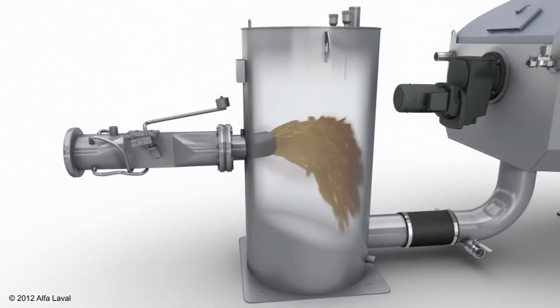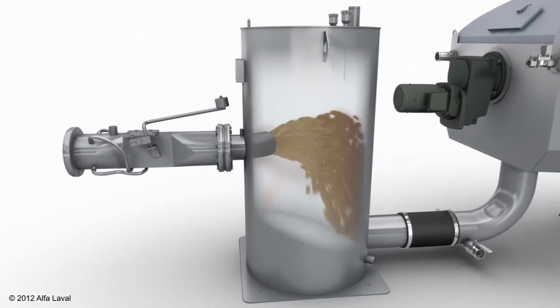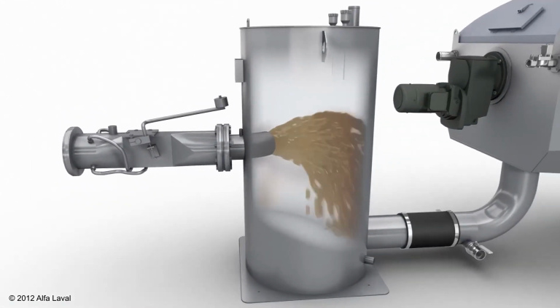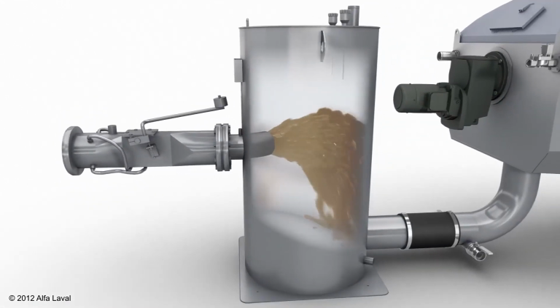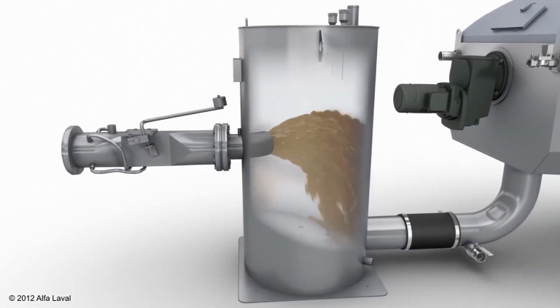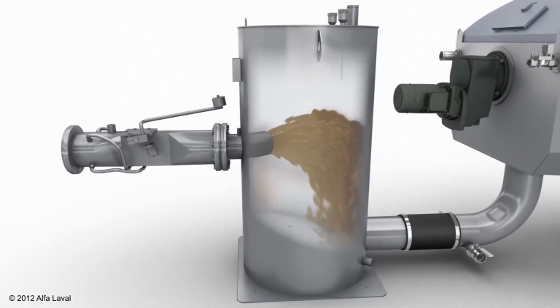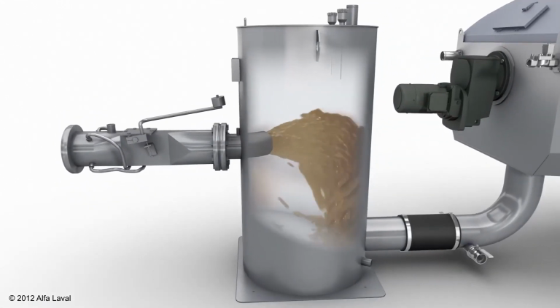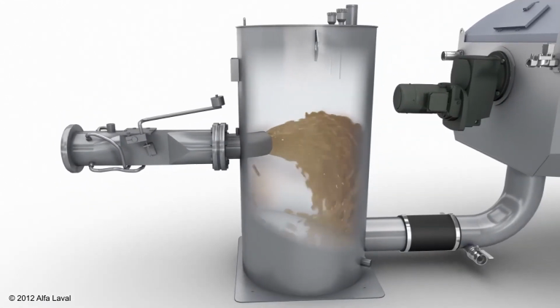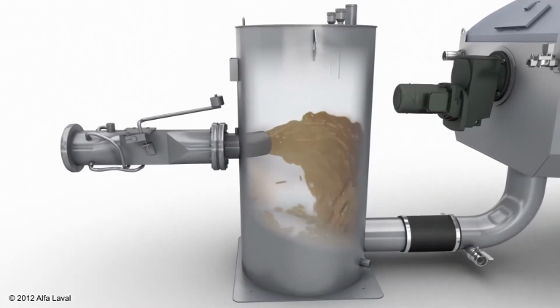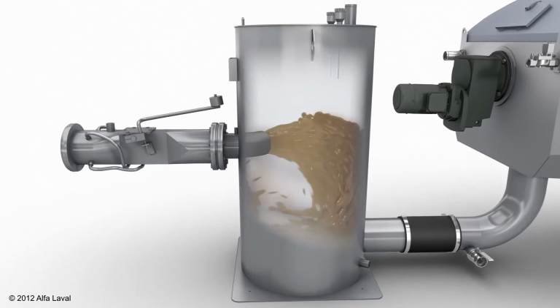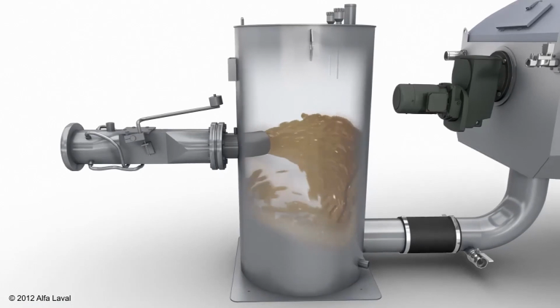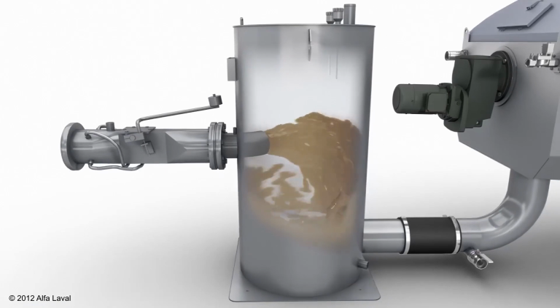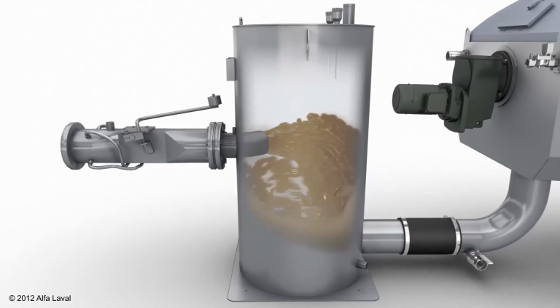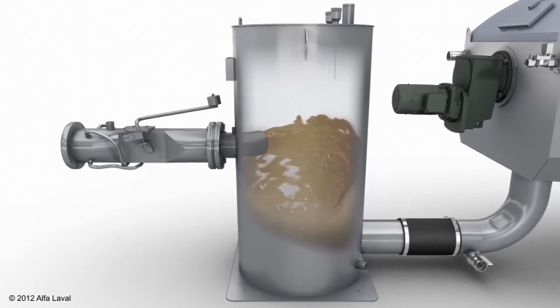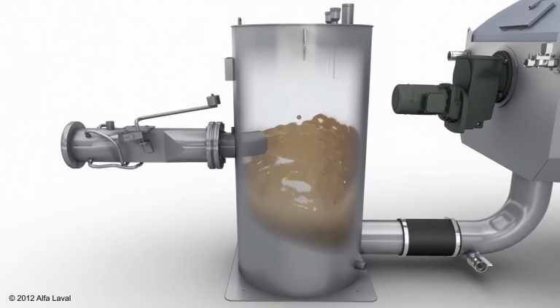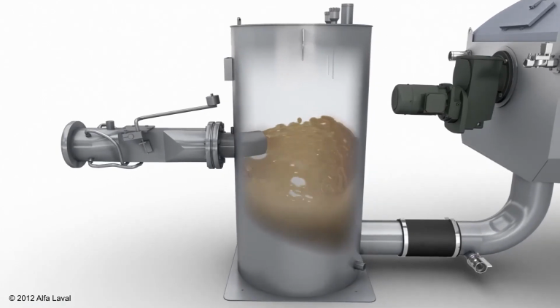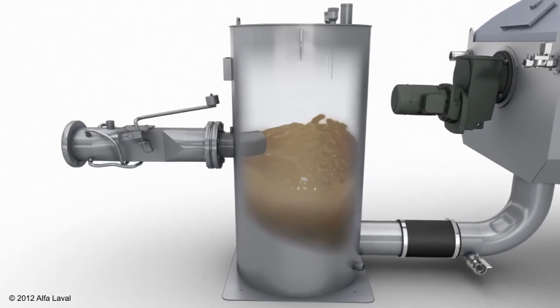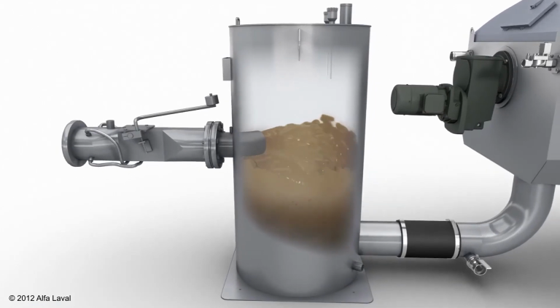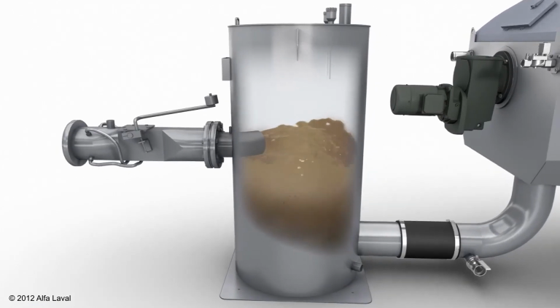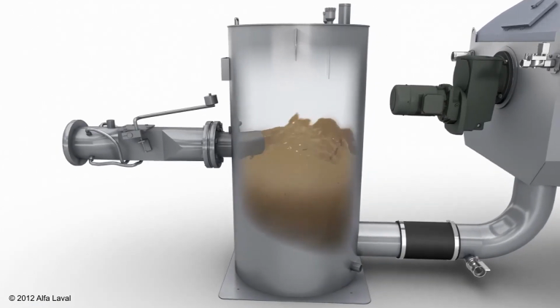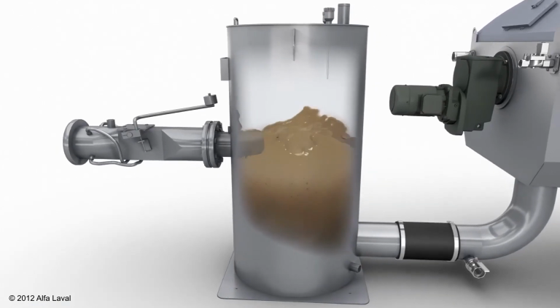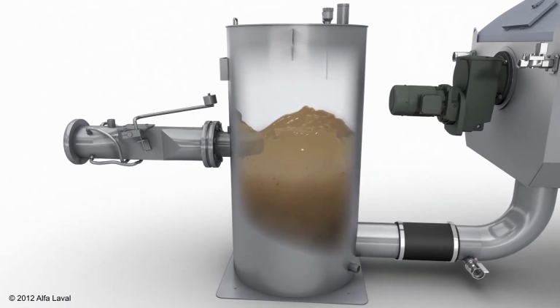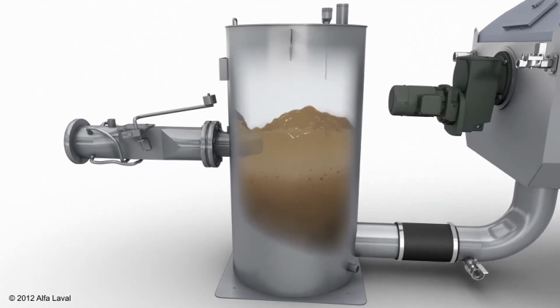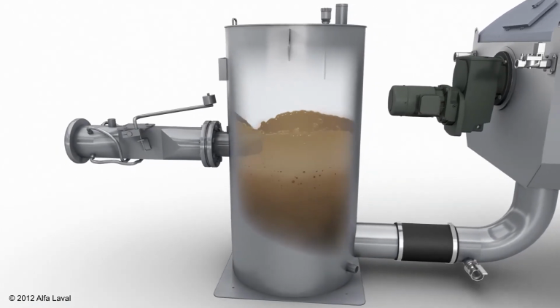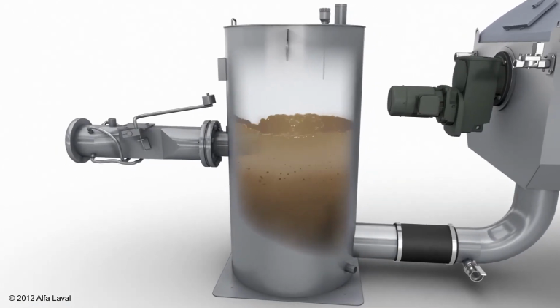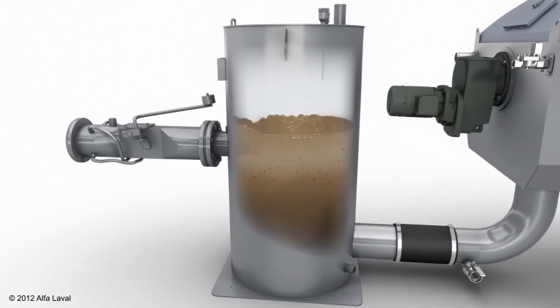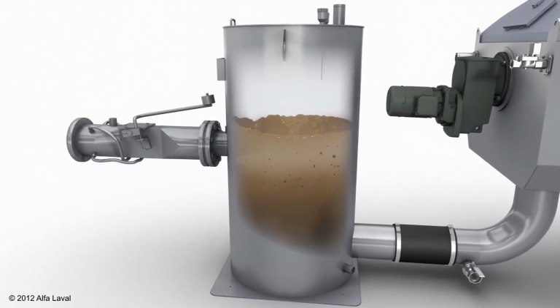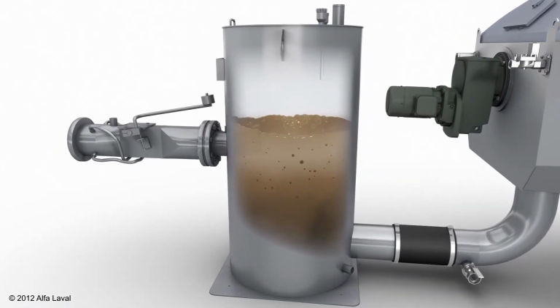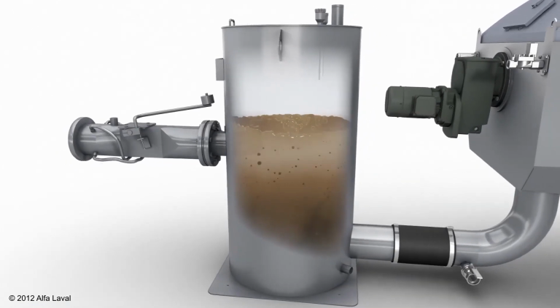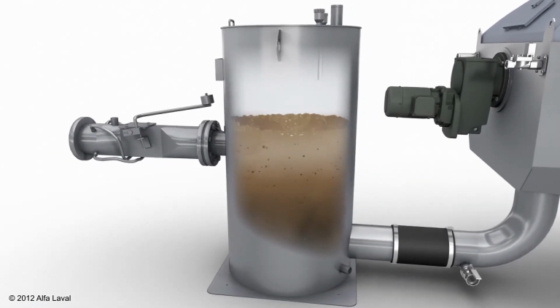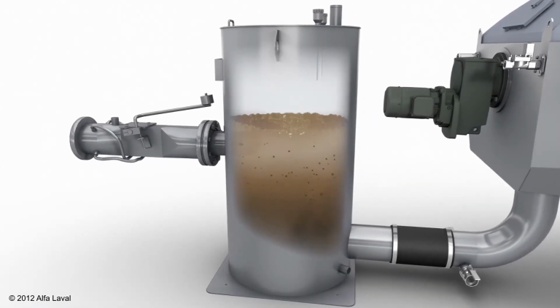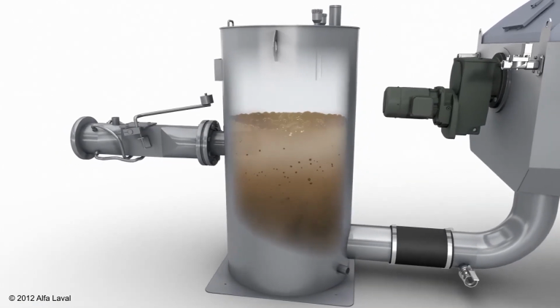It flows to the flocculation reactor for extra retention time to mature, which will result in better flock formation.